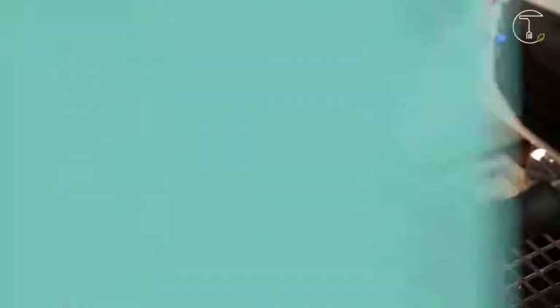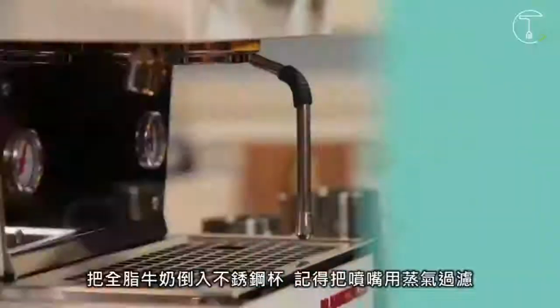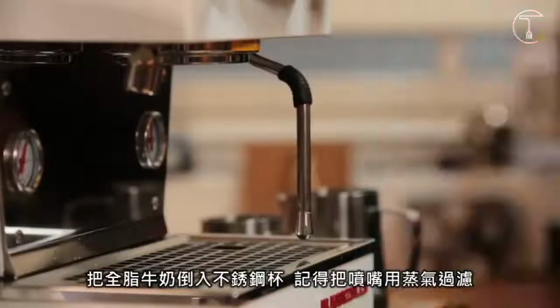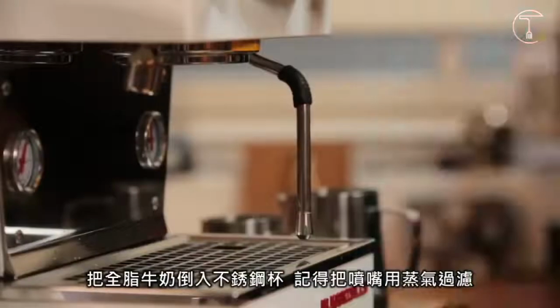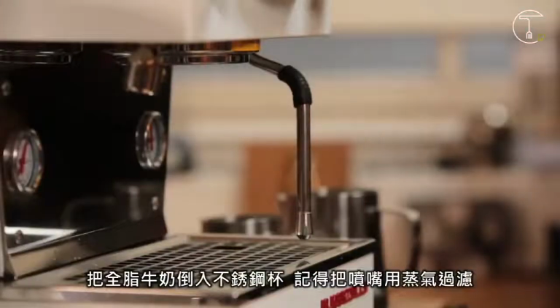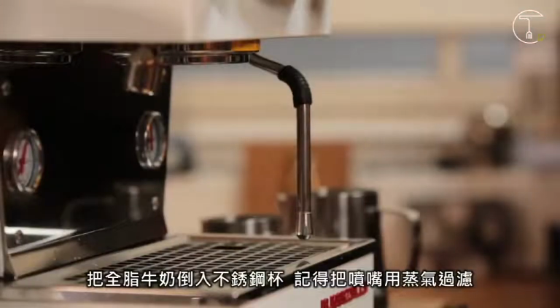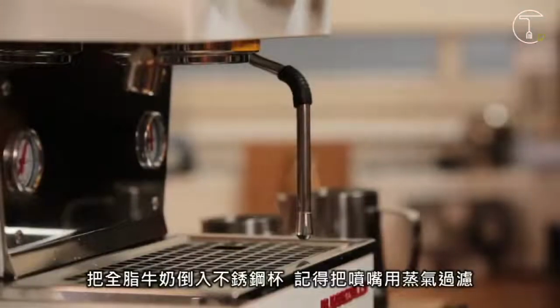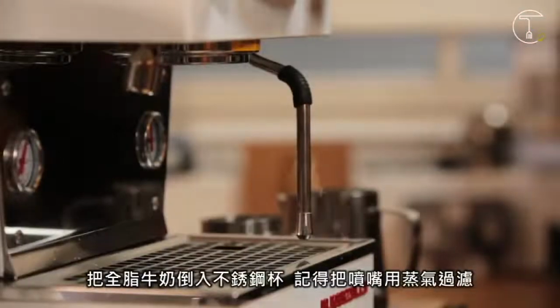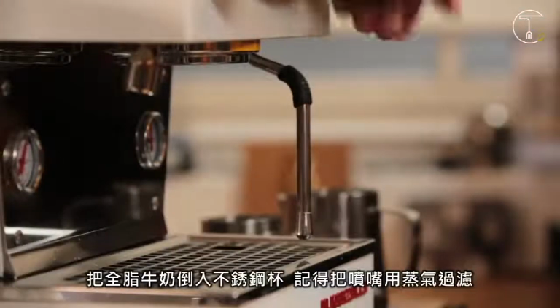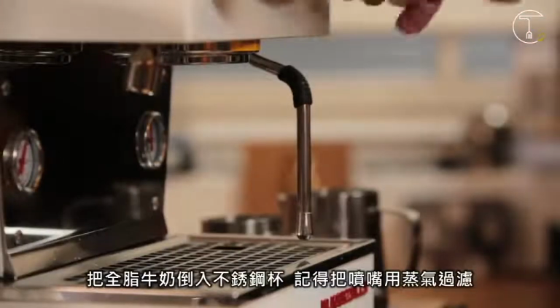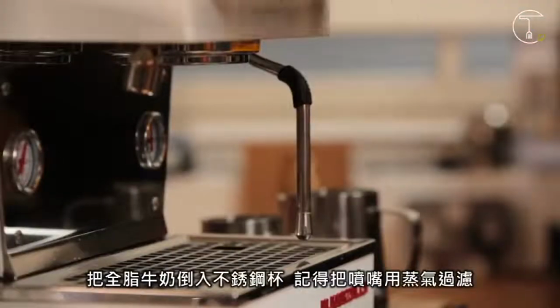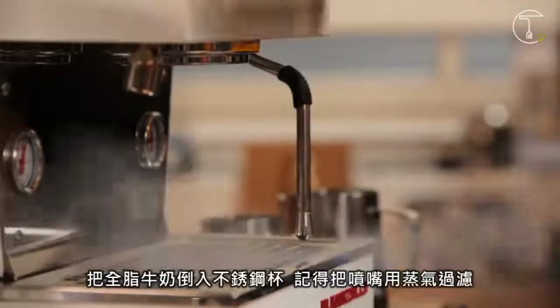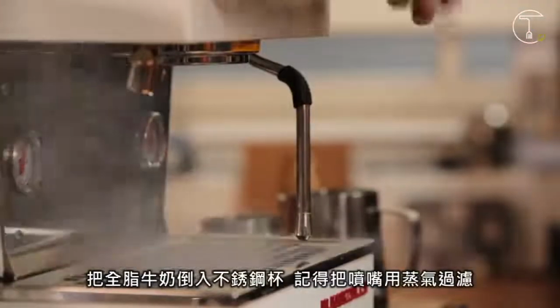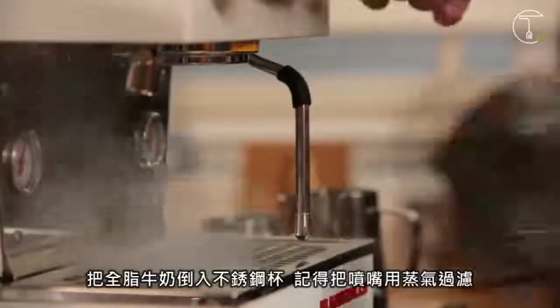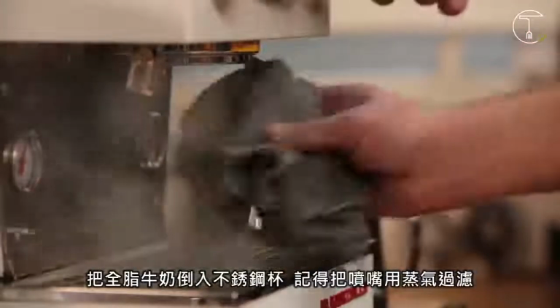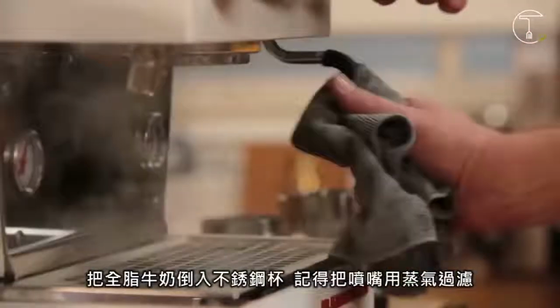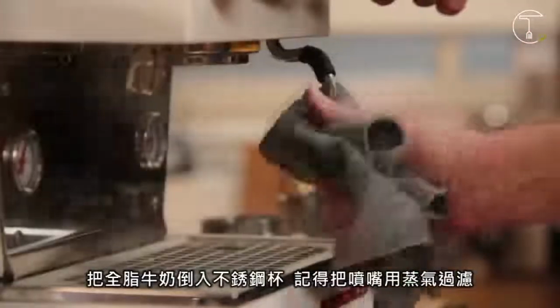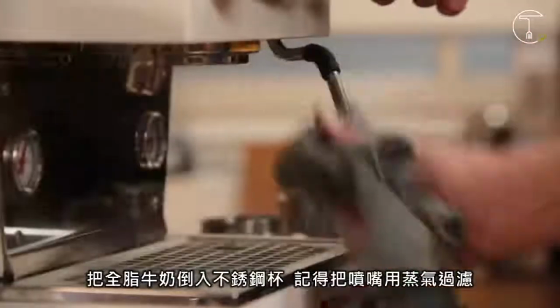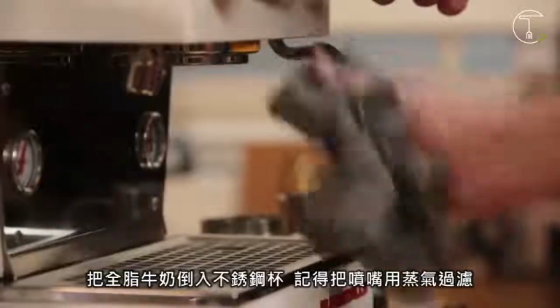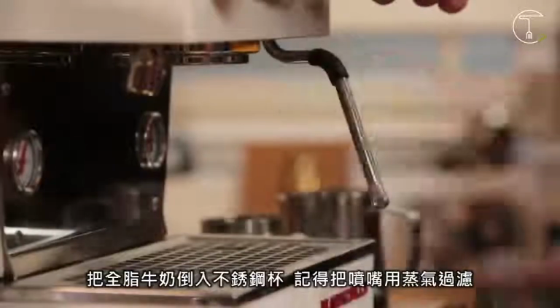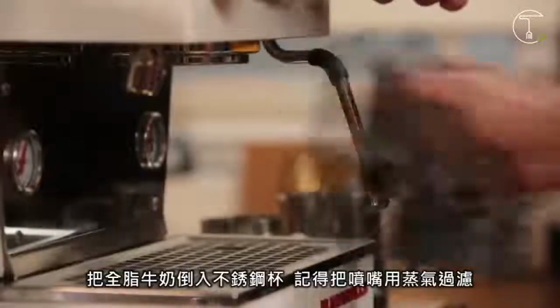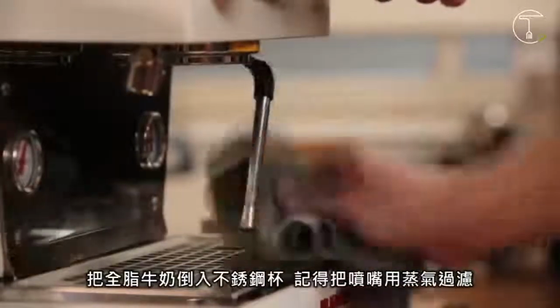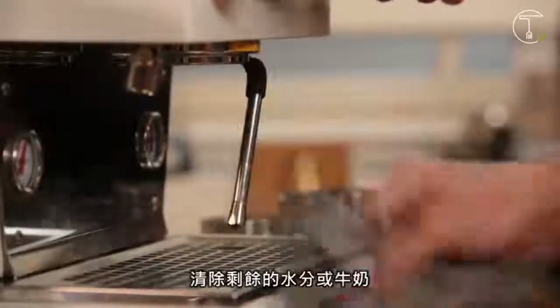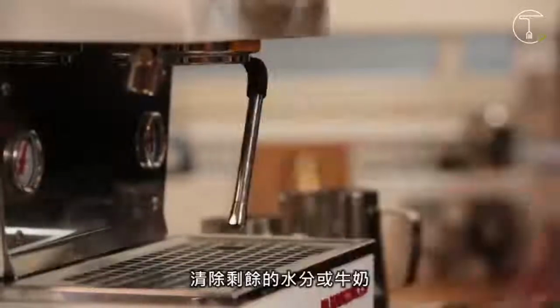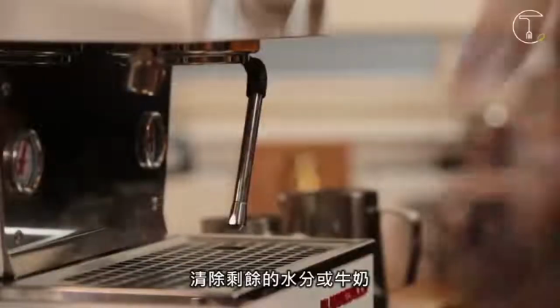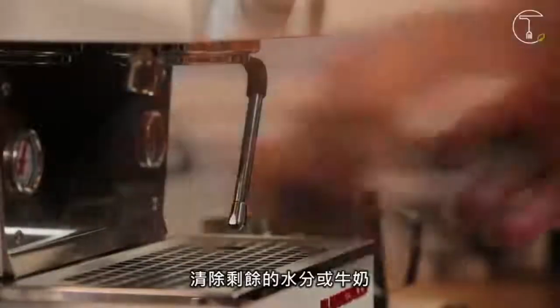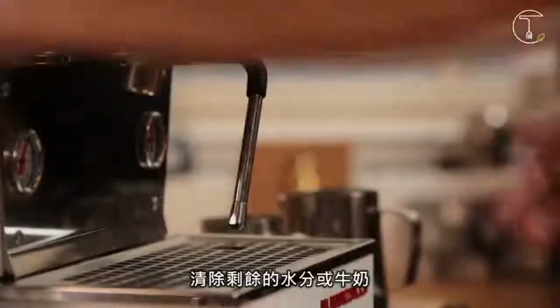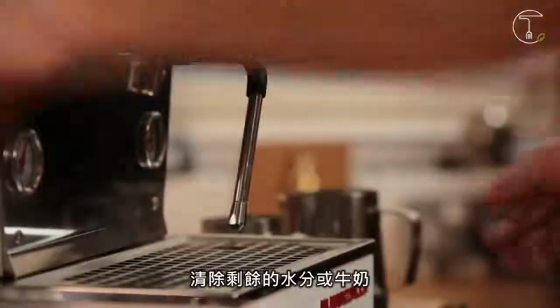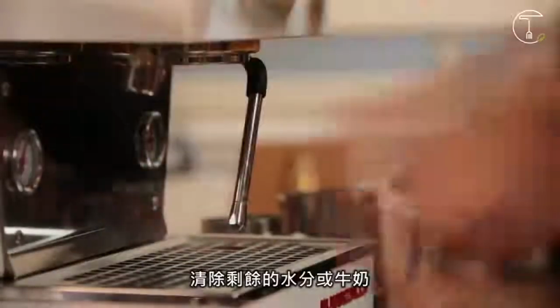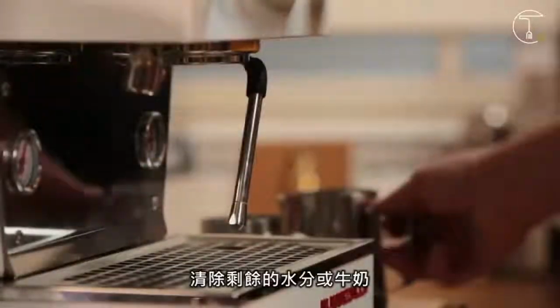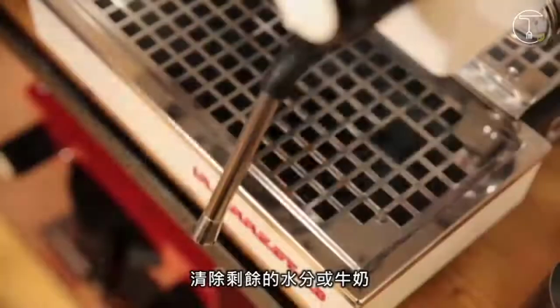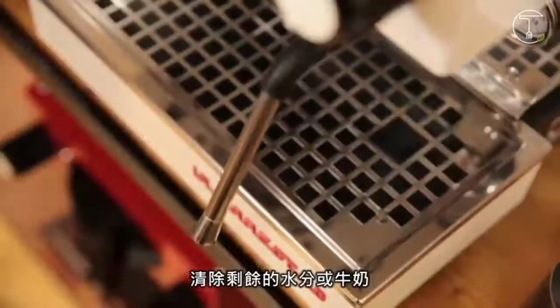Pour your full fat milk into a stainless steel jug, but make sure that you've purged your steam arm beforehand, just to get rid of any residual water or milk.